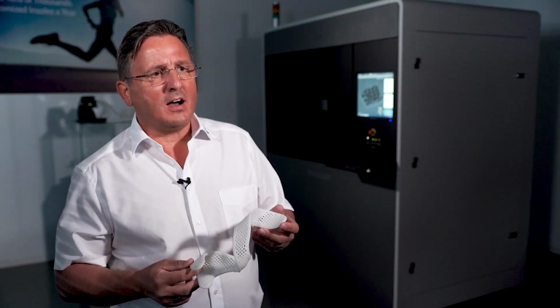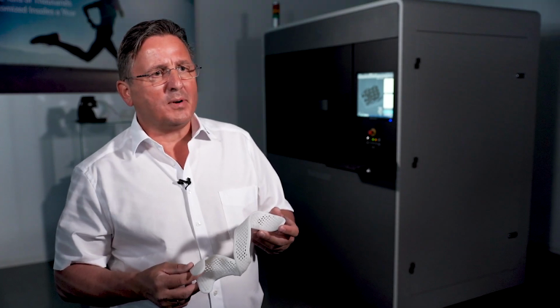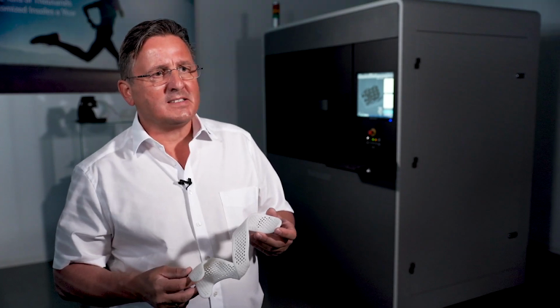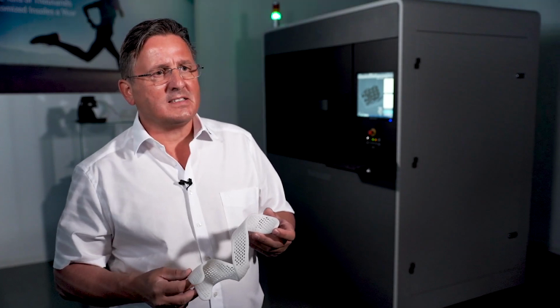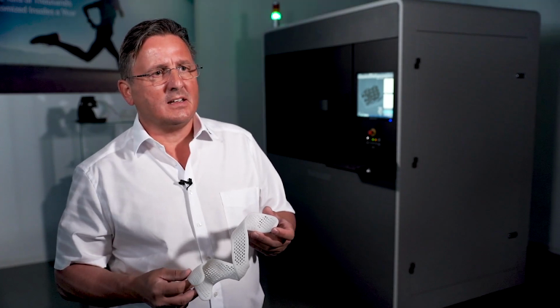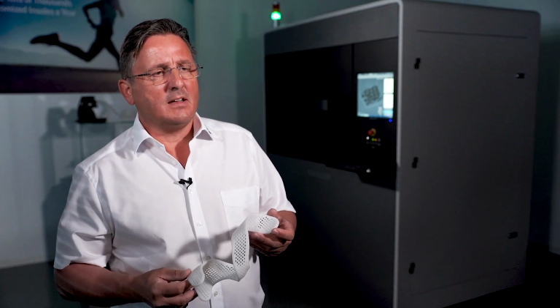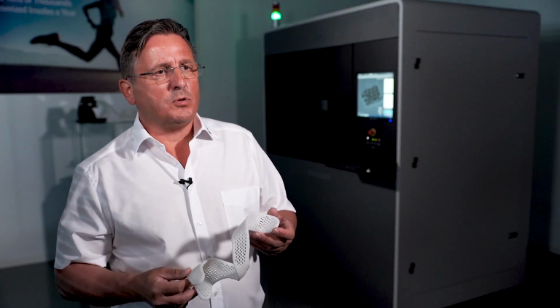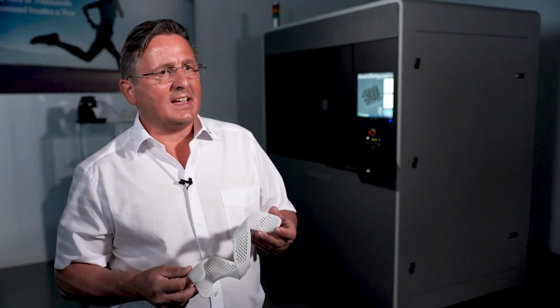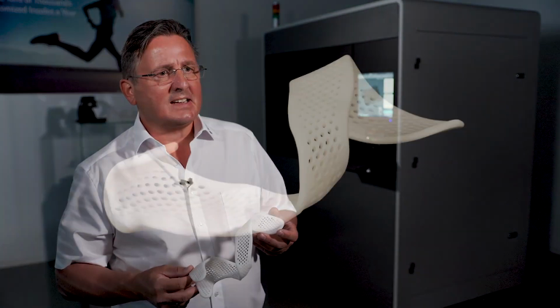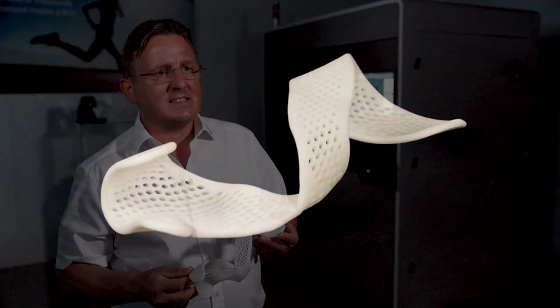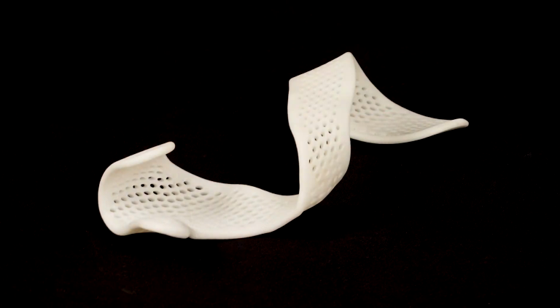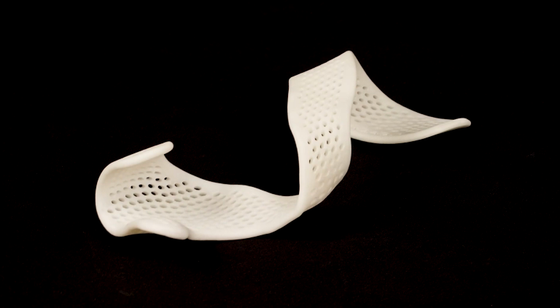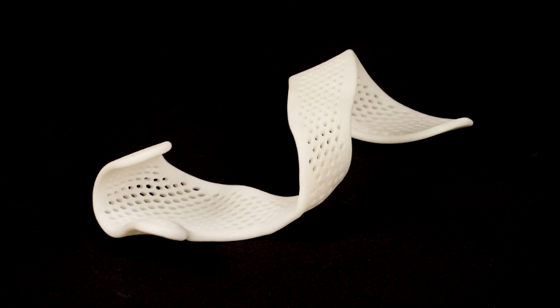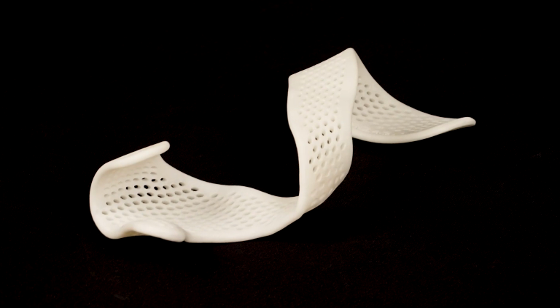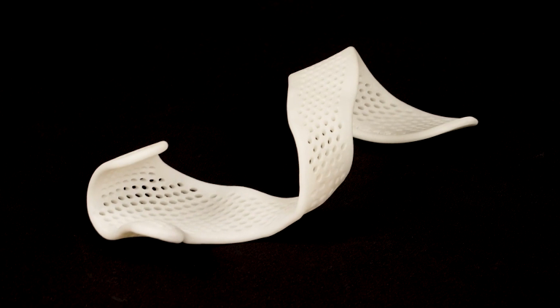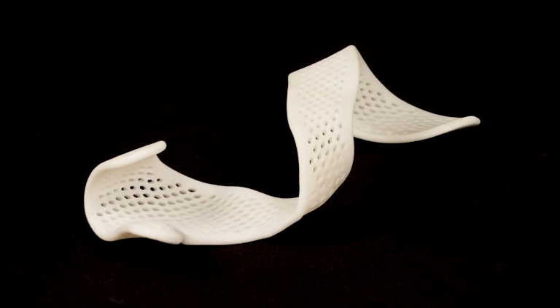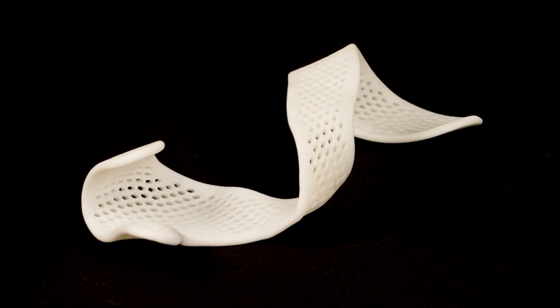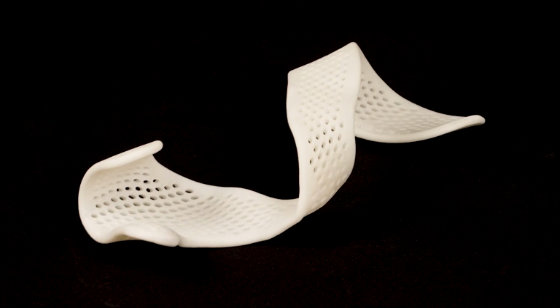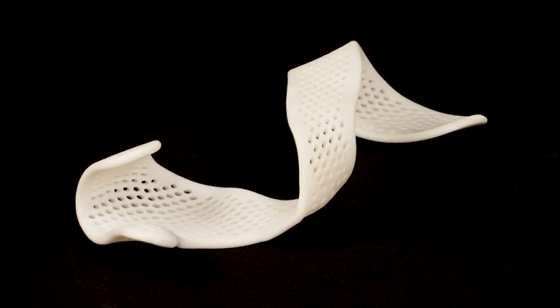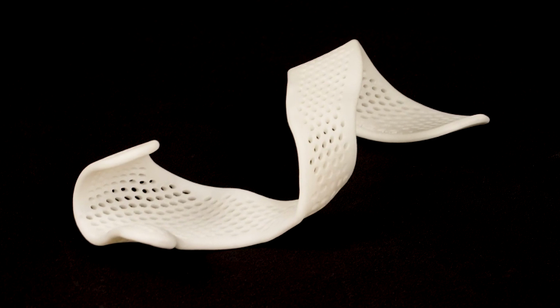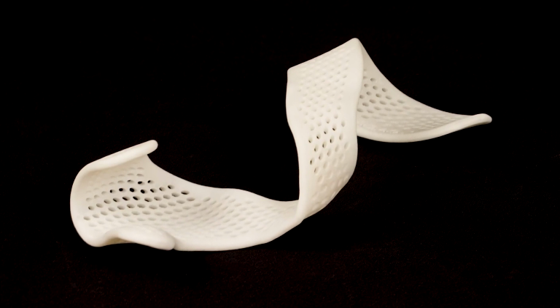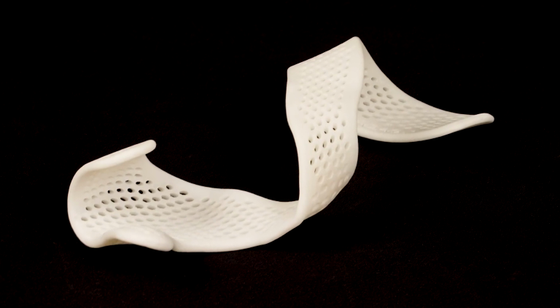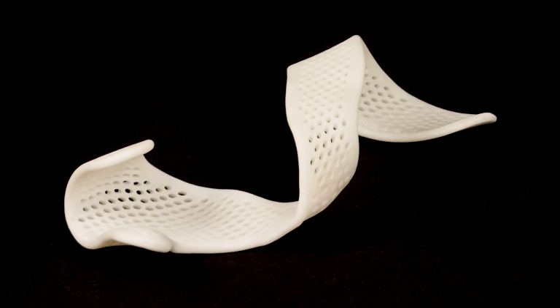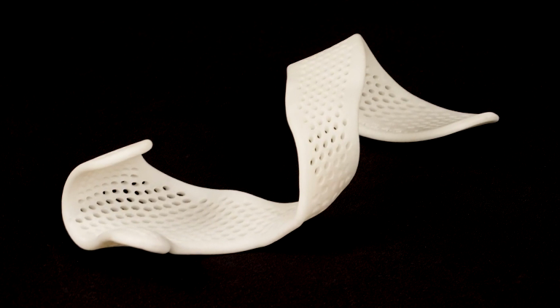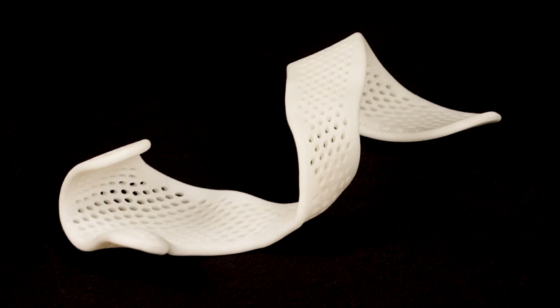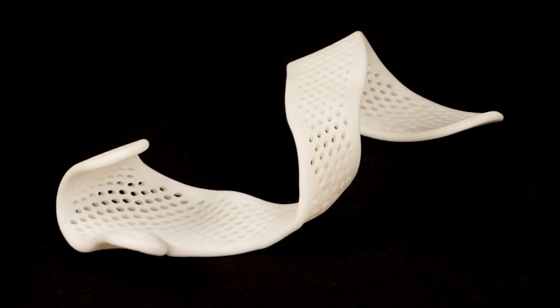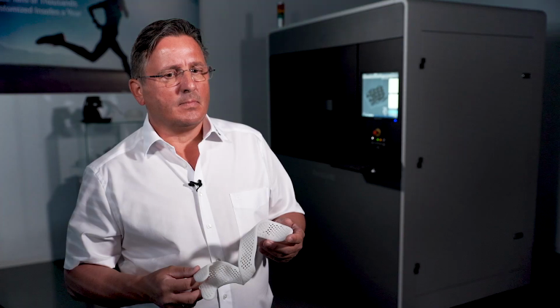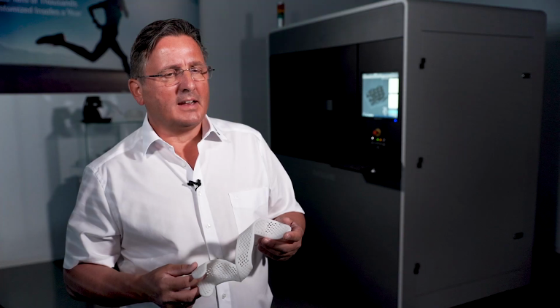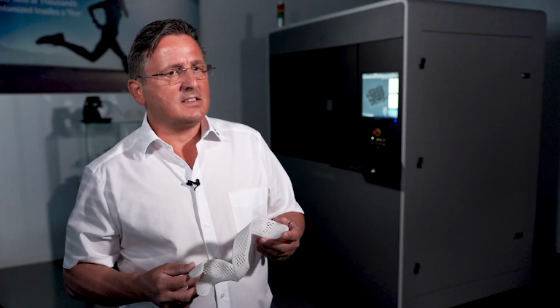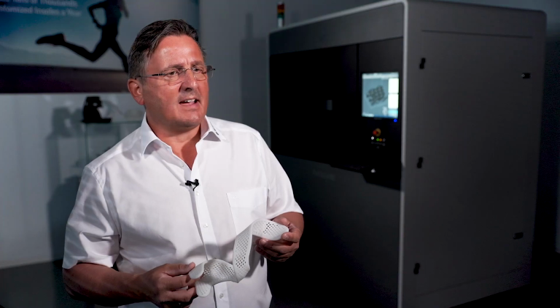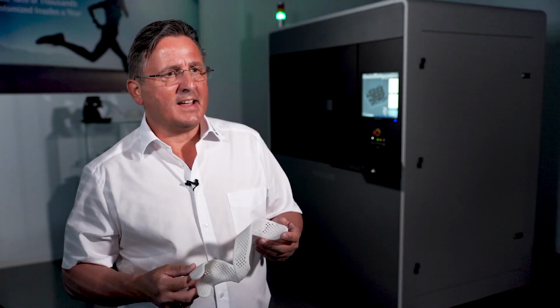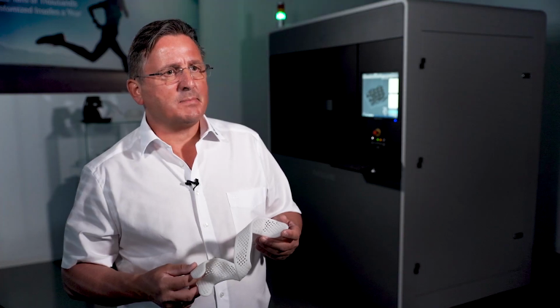DuraForm EX Natural — we use it for braces, arm braces, prosthetics, and medical applications. It has good impact strength and is highly flexible.